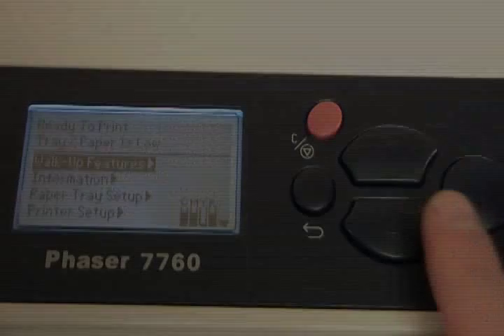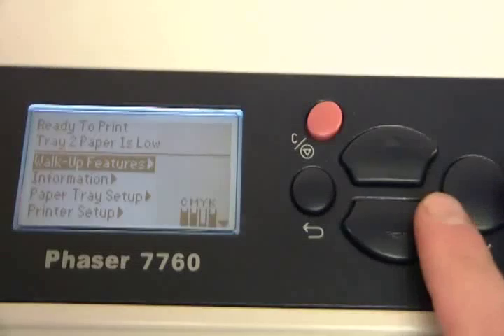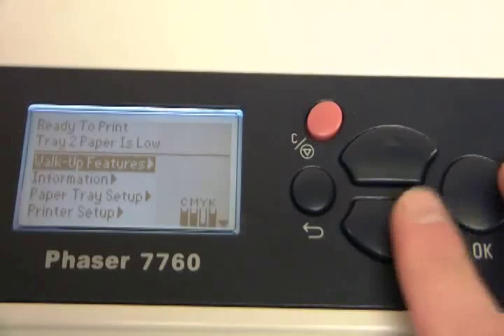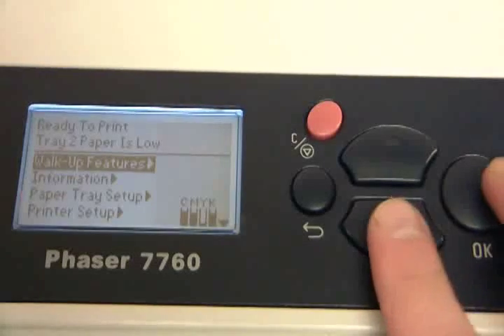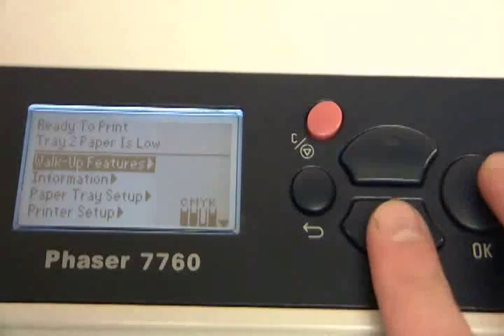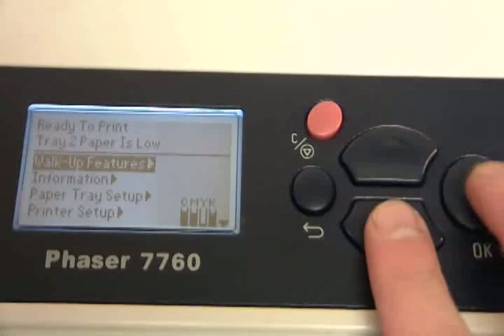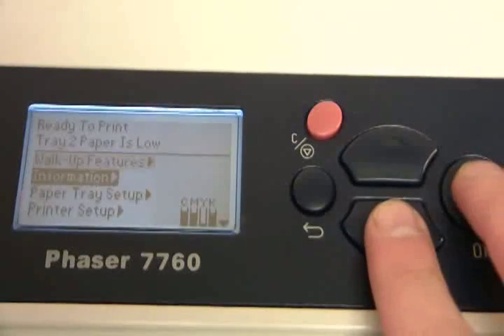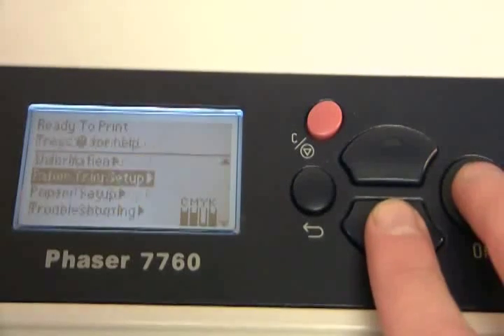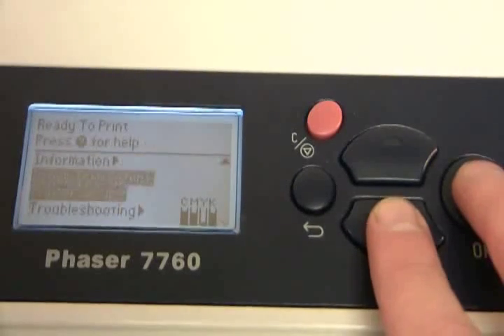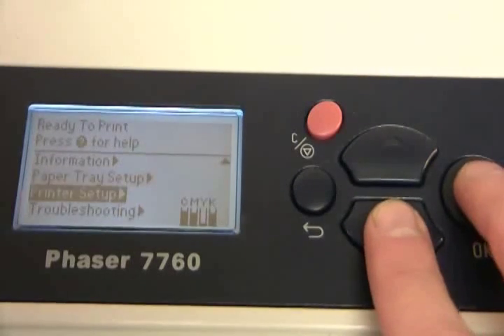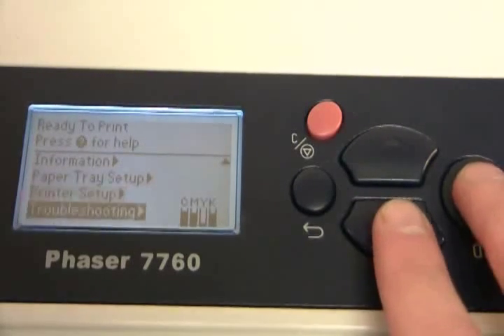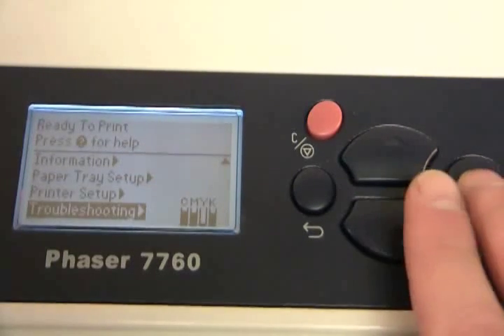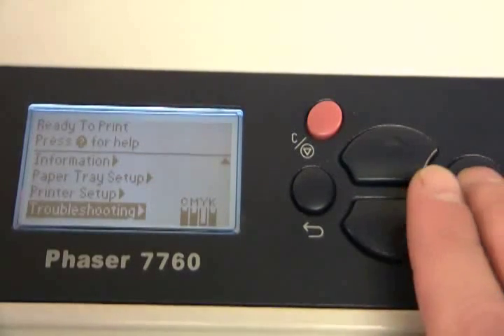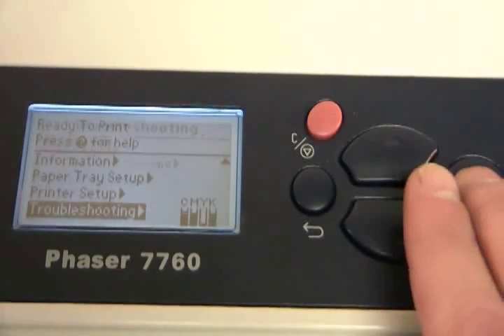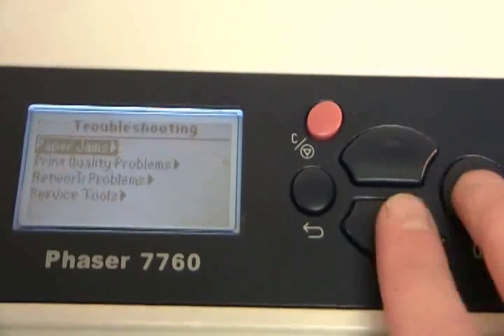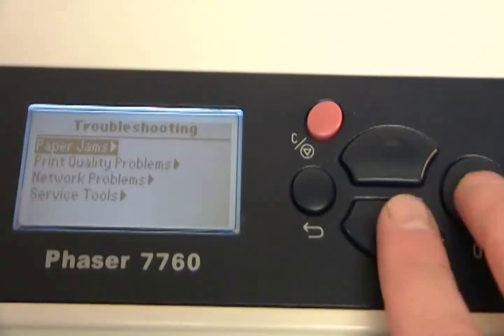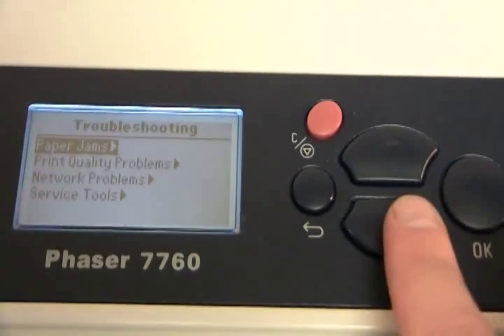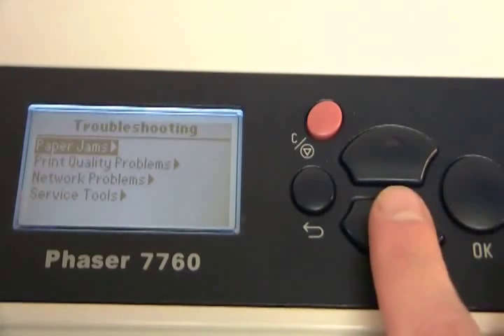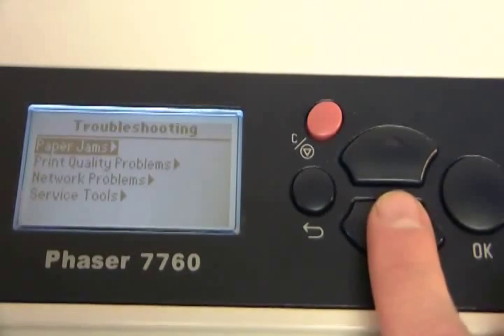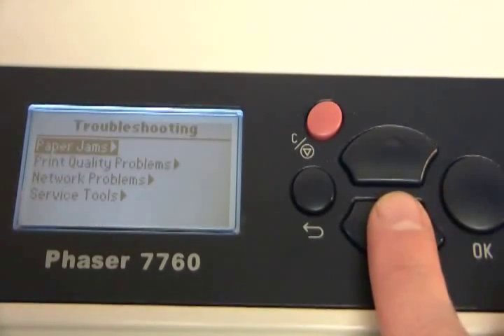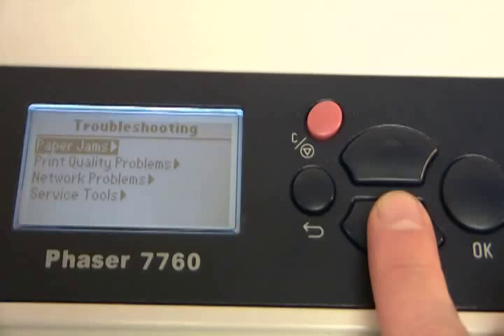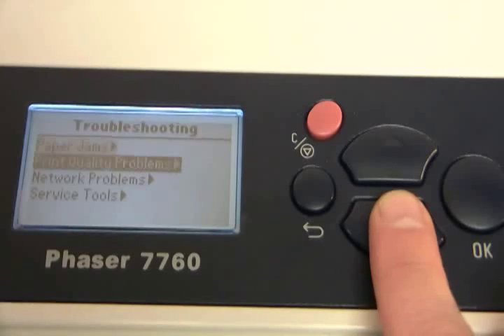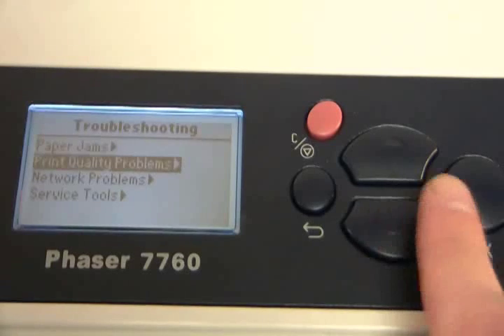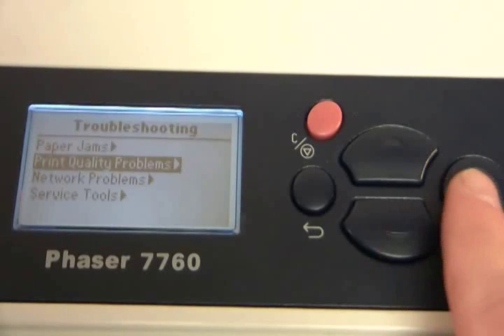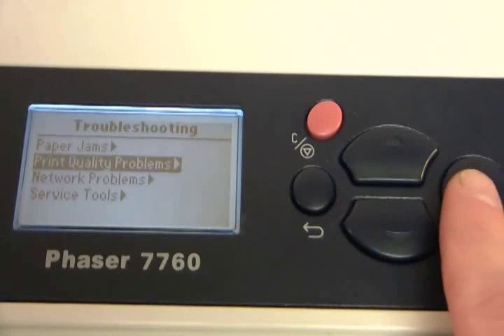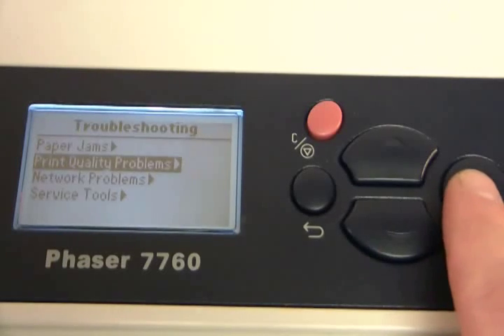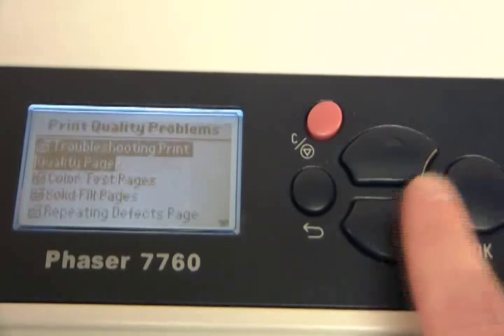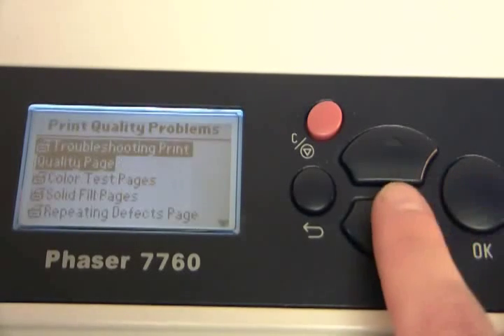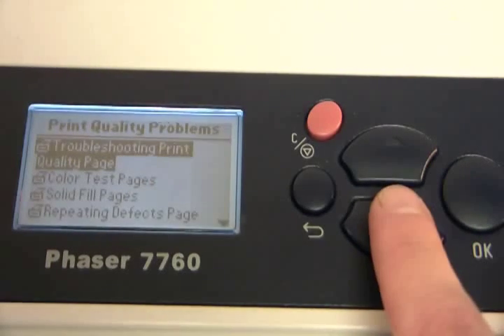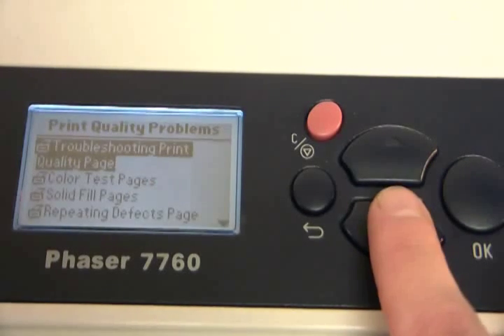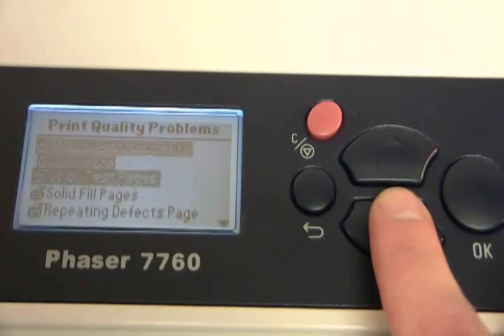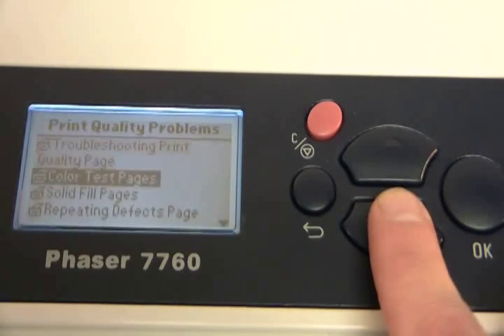Next, print out the Repeating Defects page by going to Troubleshooting, Print Quality Problems, Repeating Defects page.